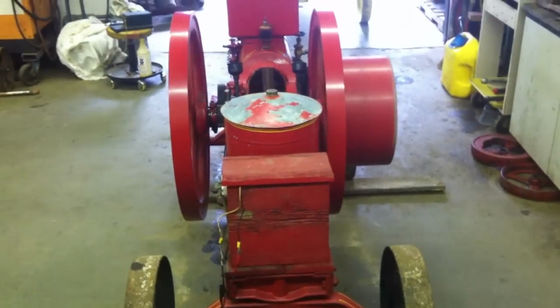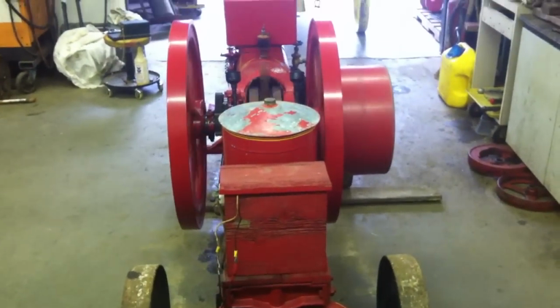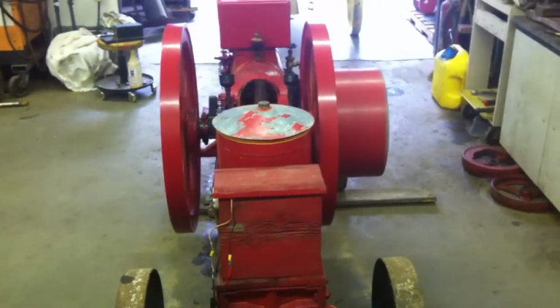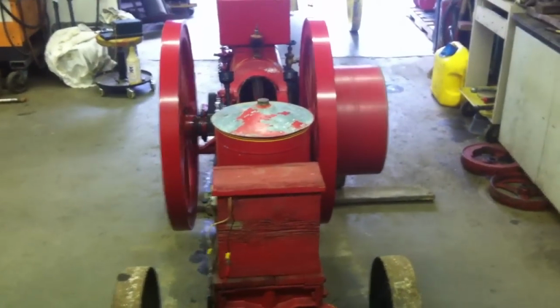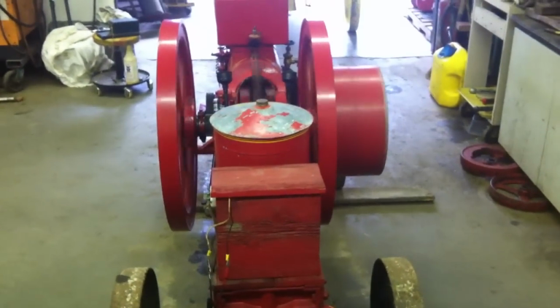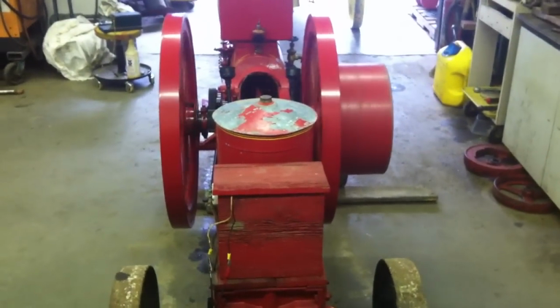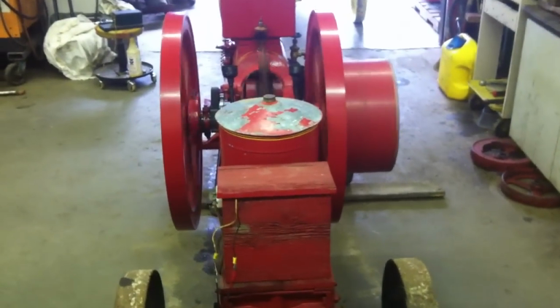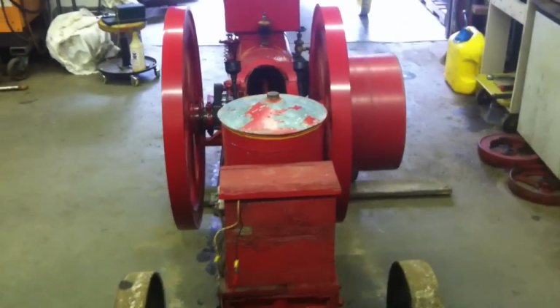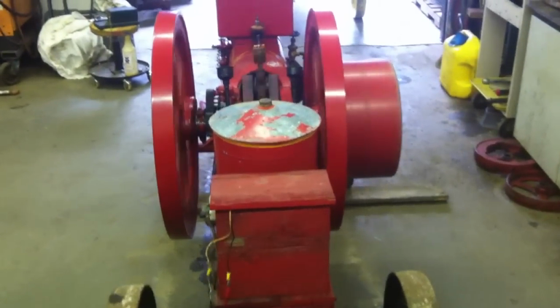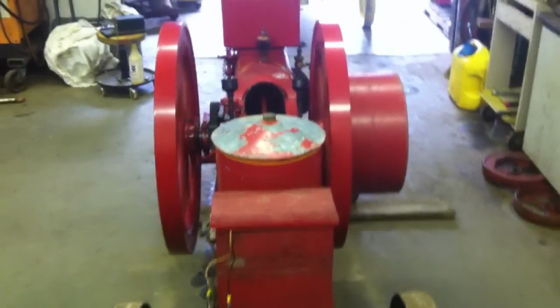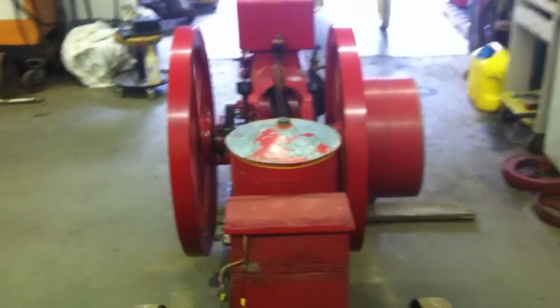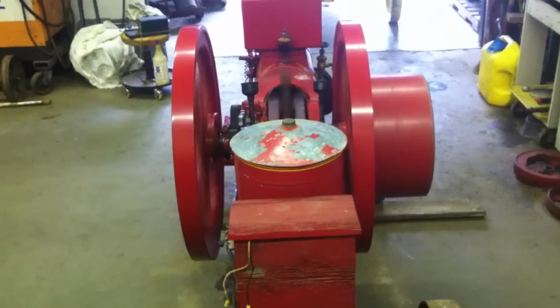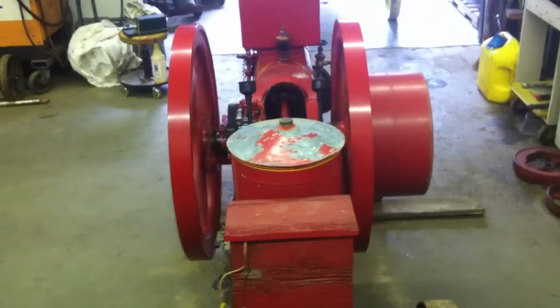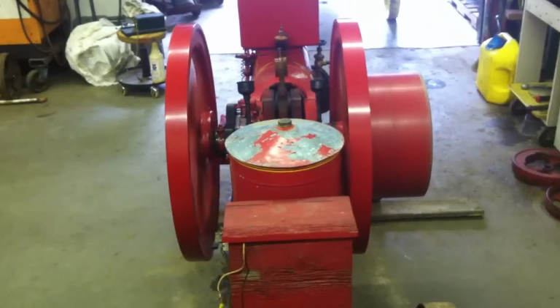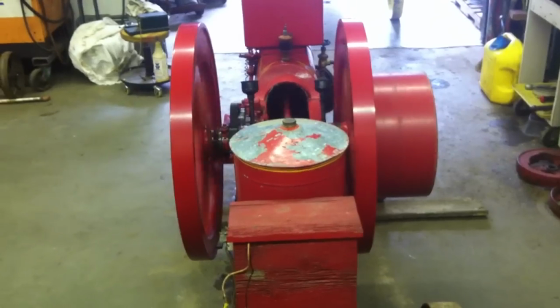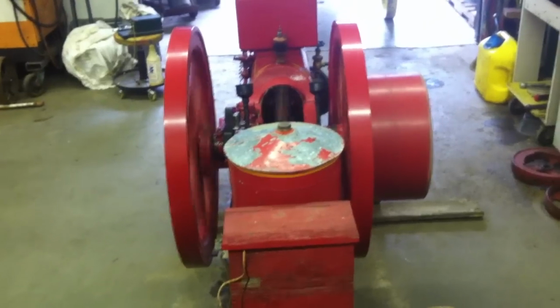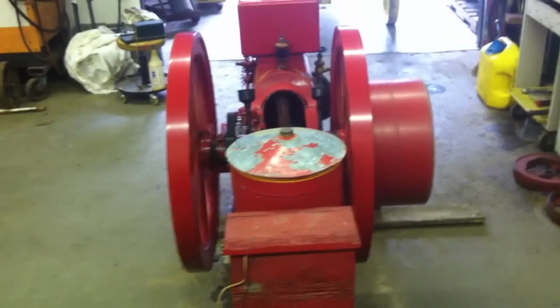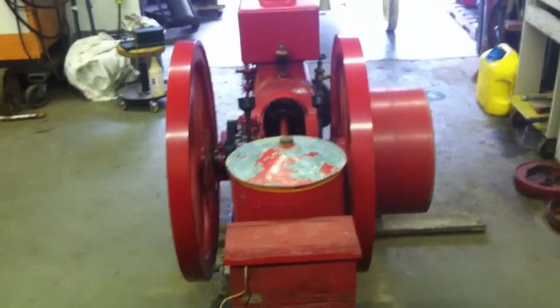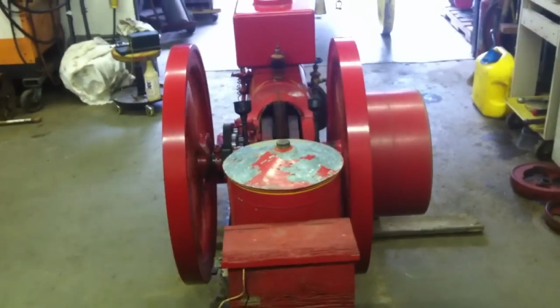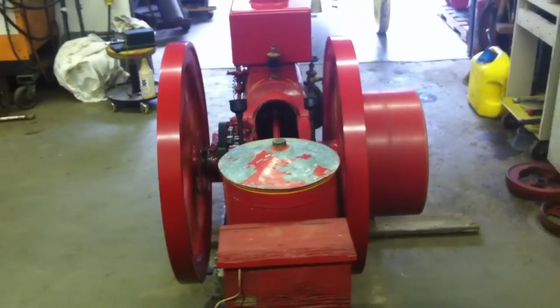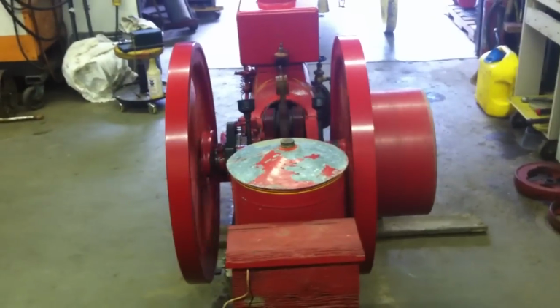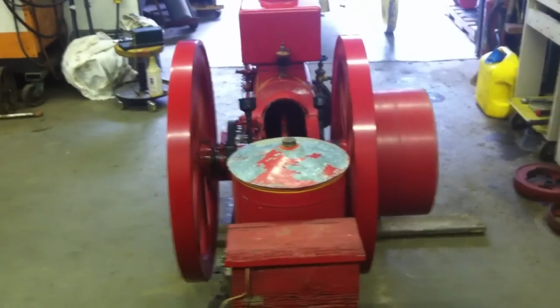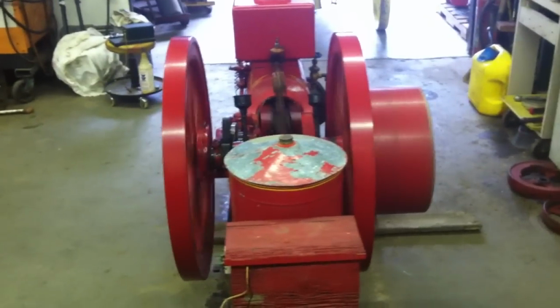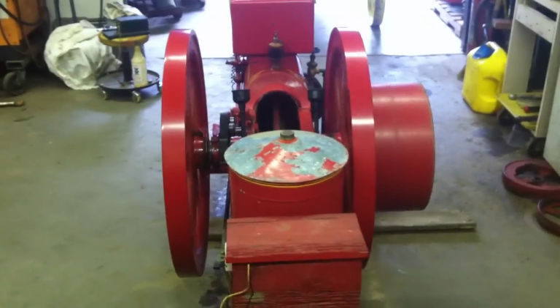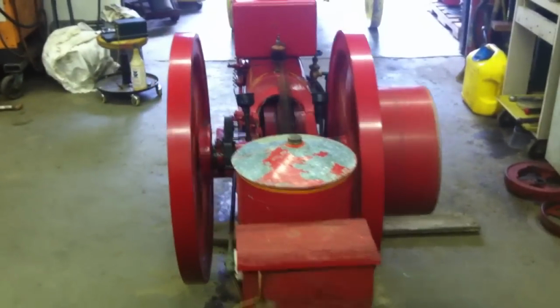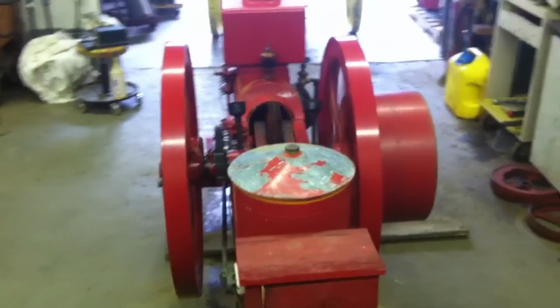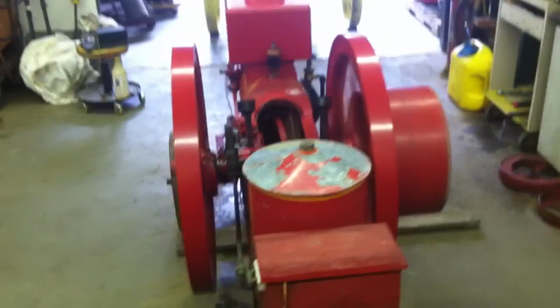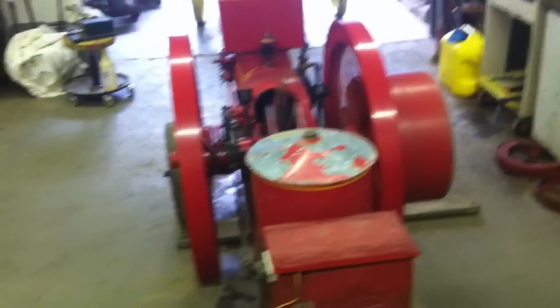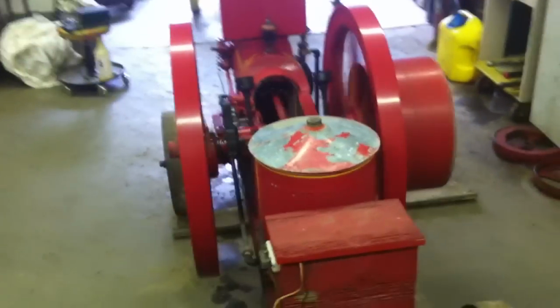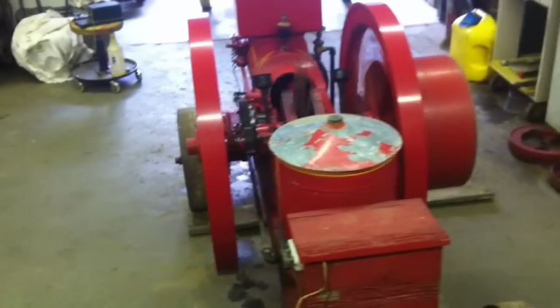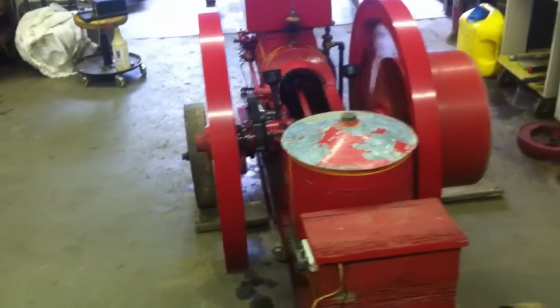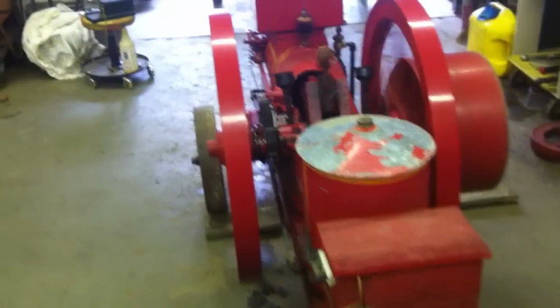There you have it — five horsepower Galloway round rod, running.